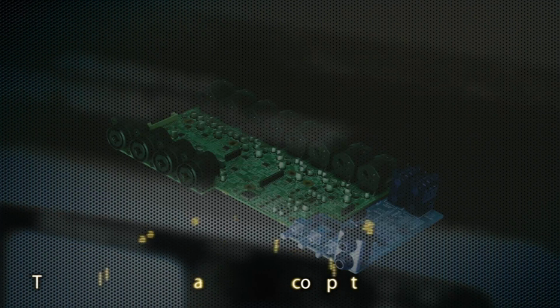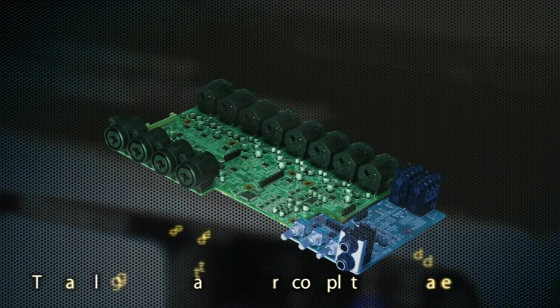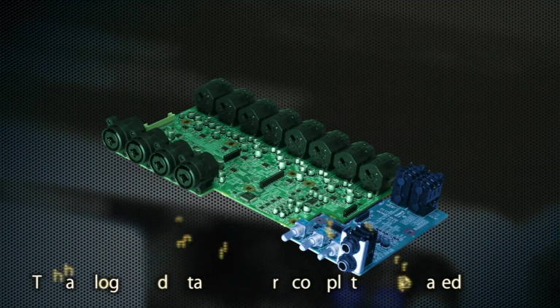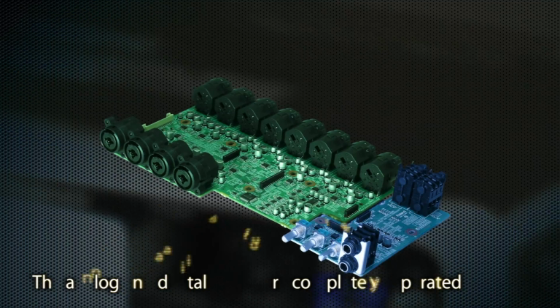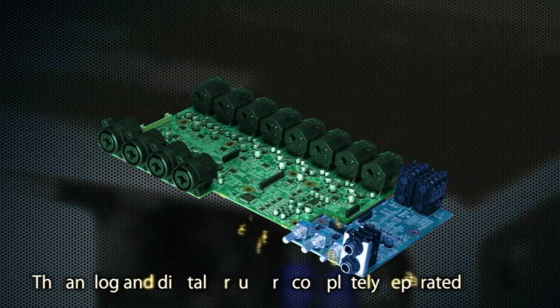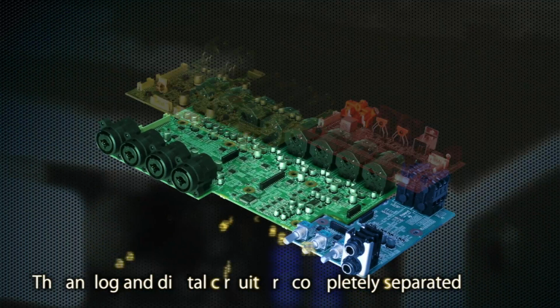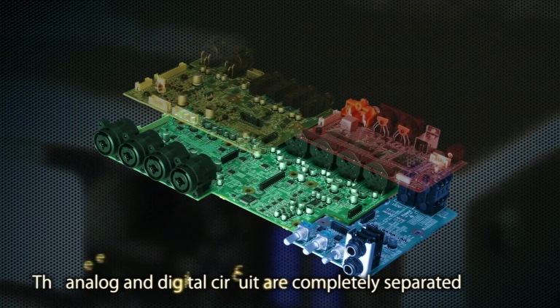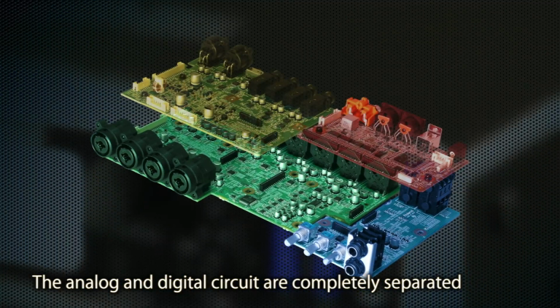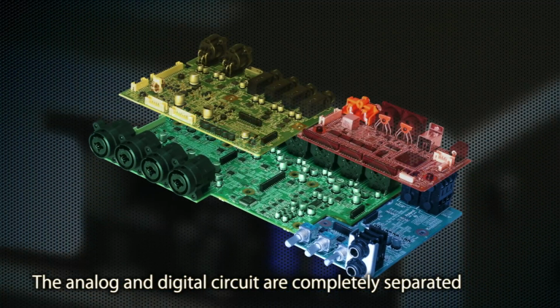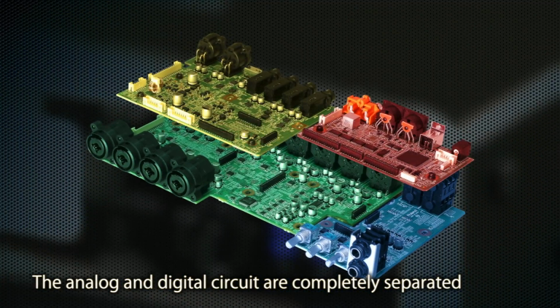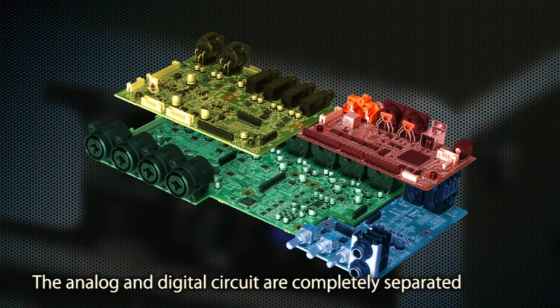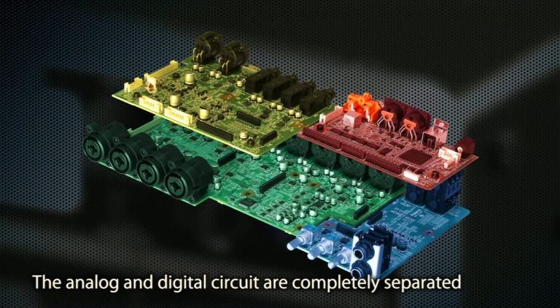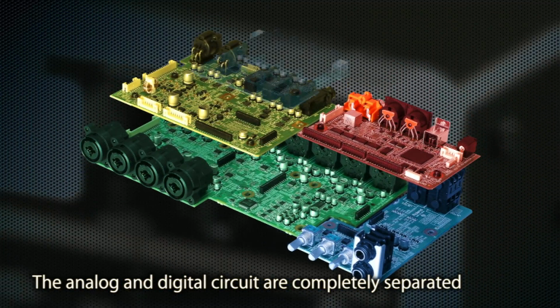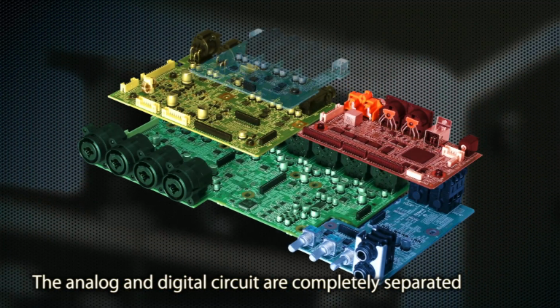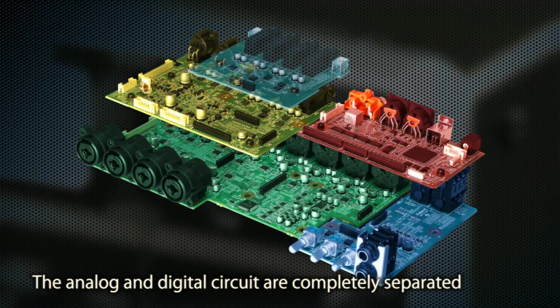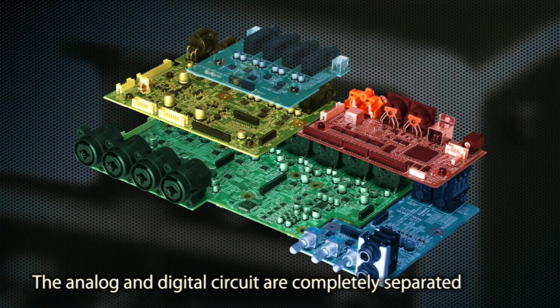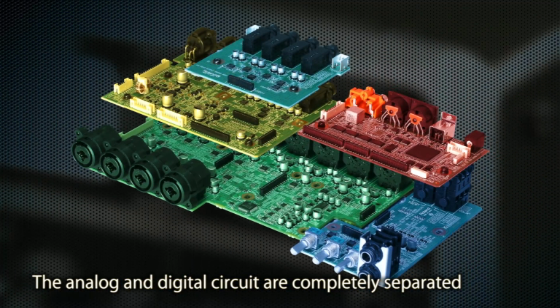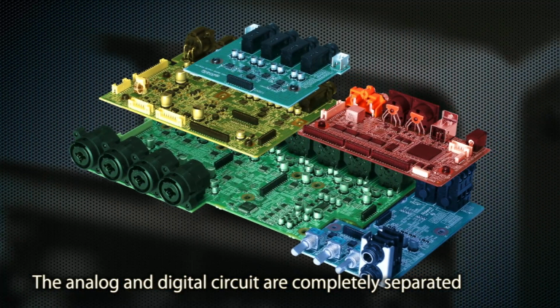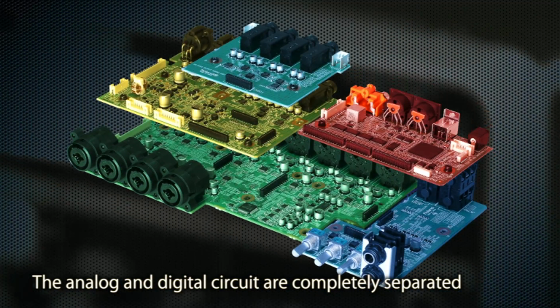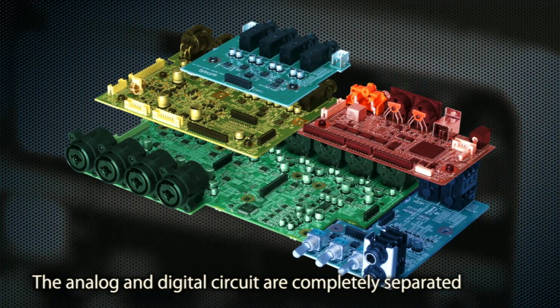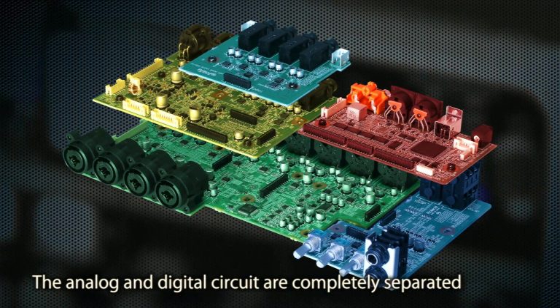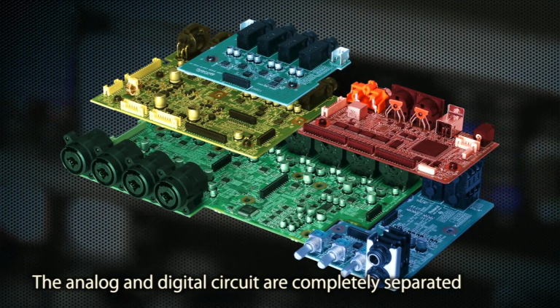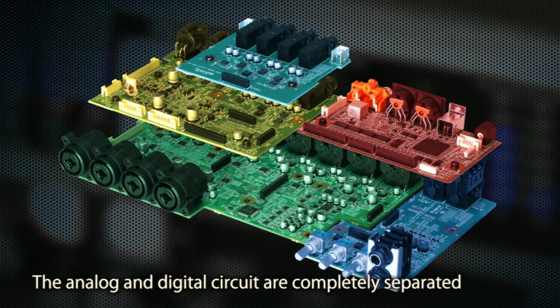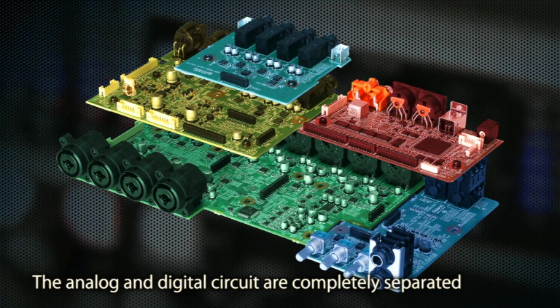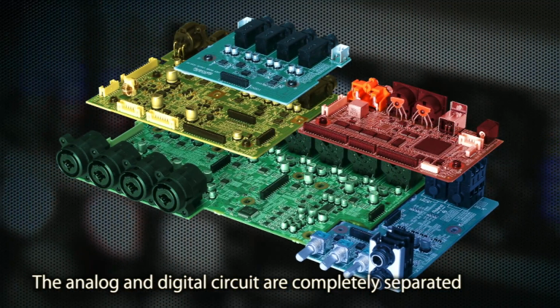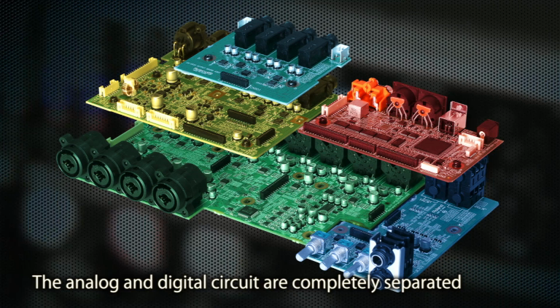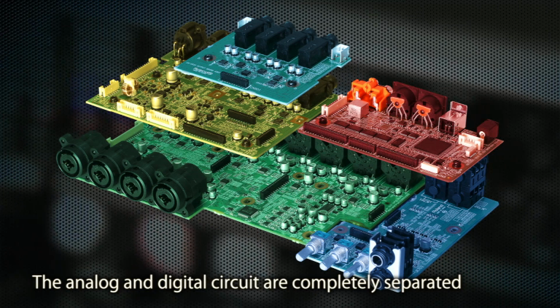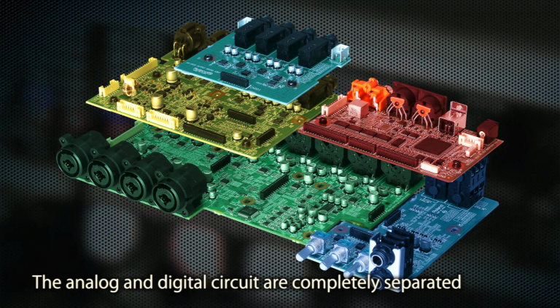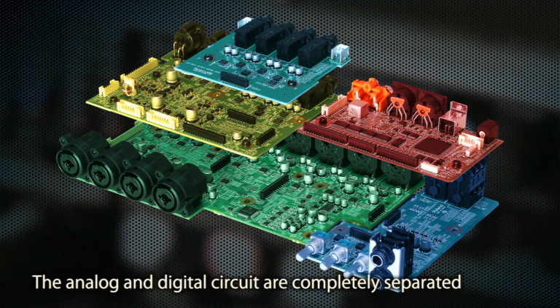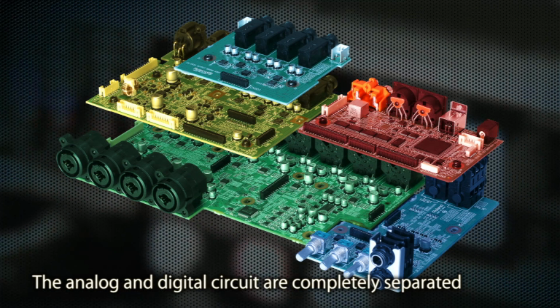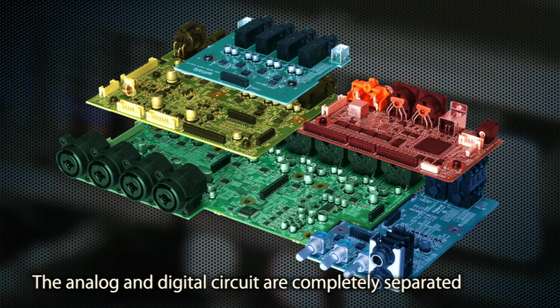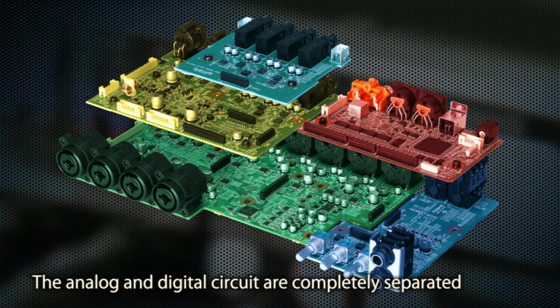To eliminate noise and crosstalk in the audio signal, the digital and analog sections of the I/O circuitry are completely separated.